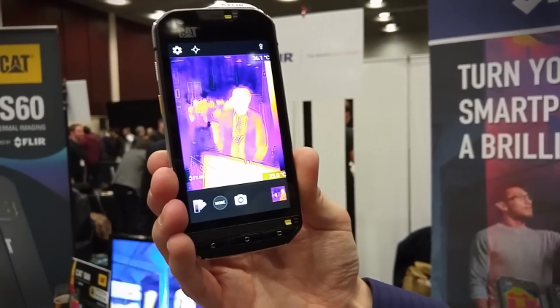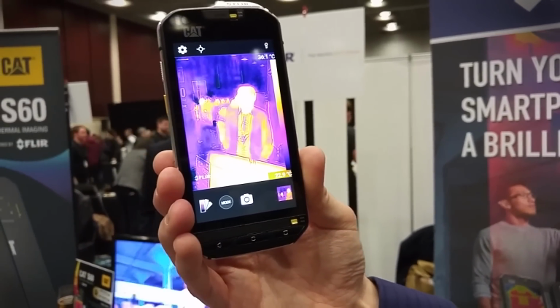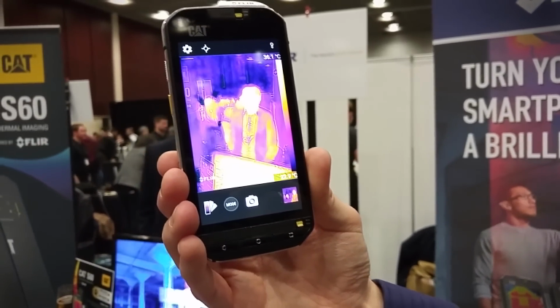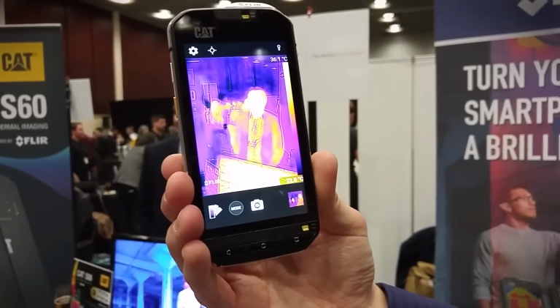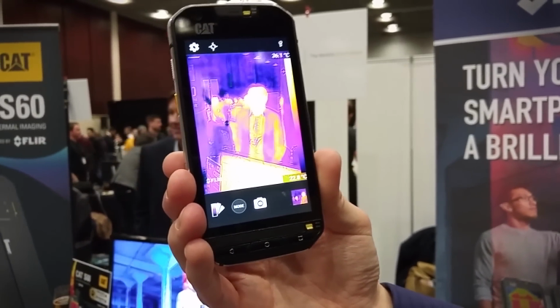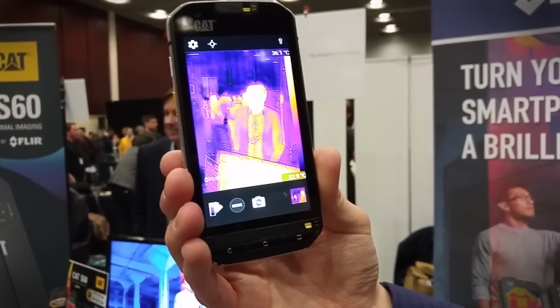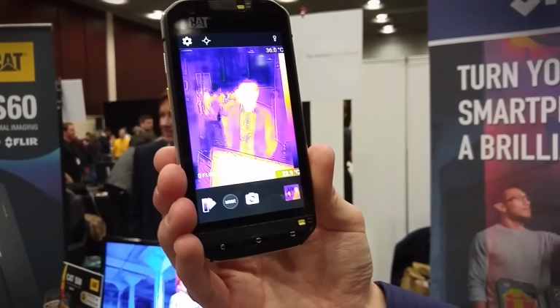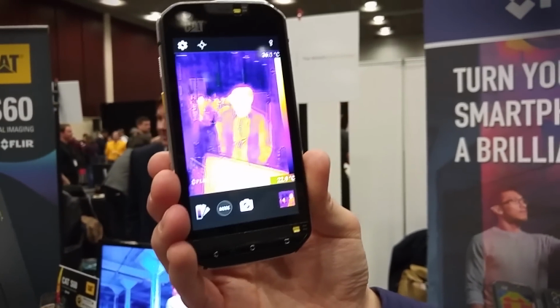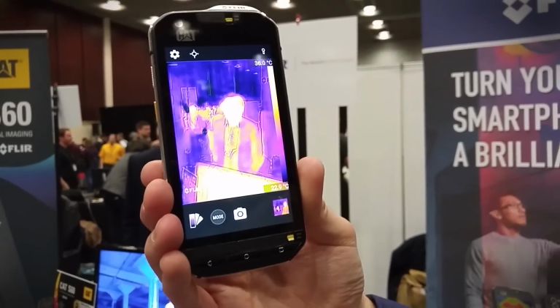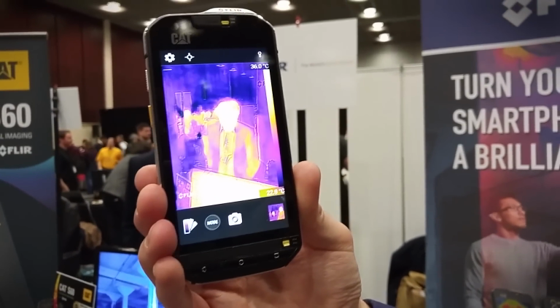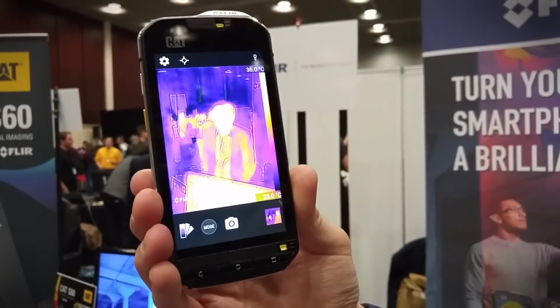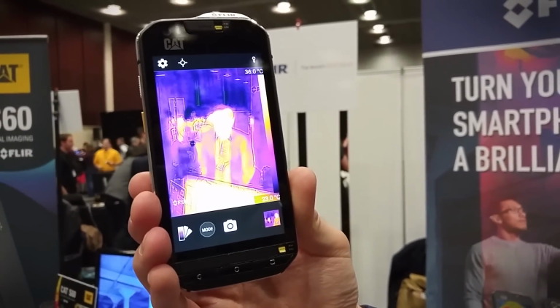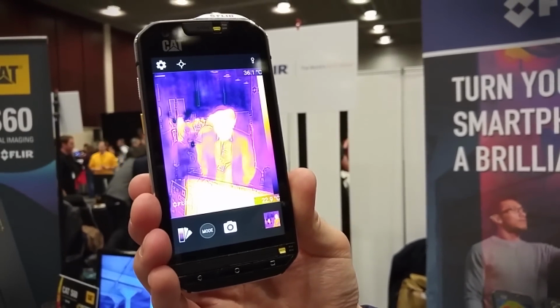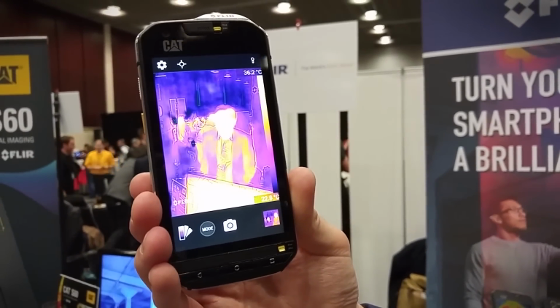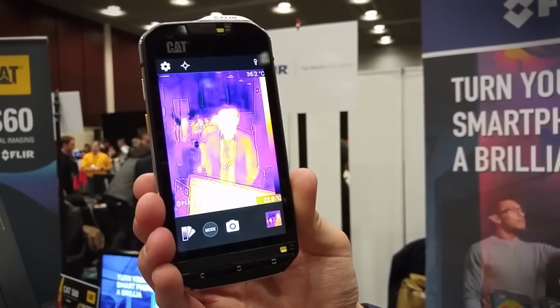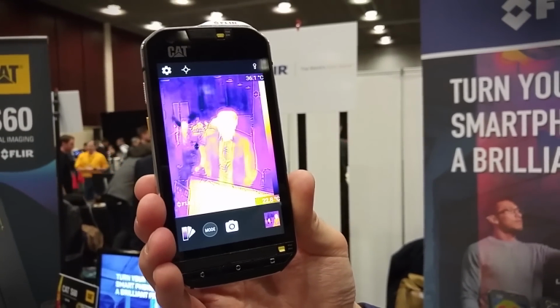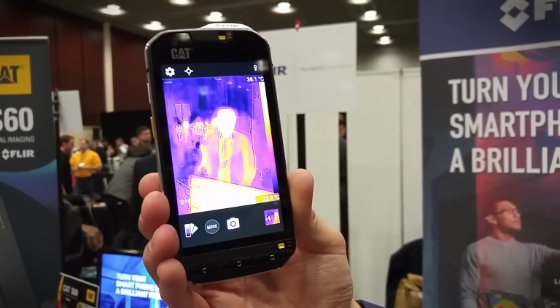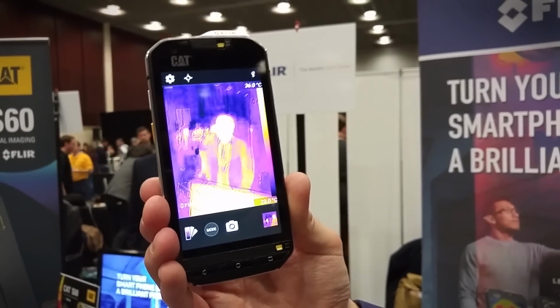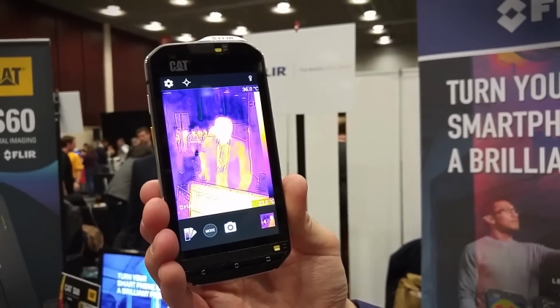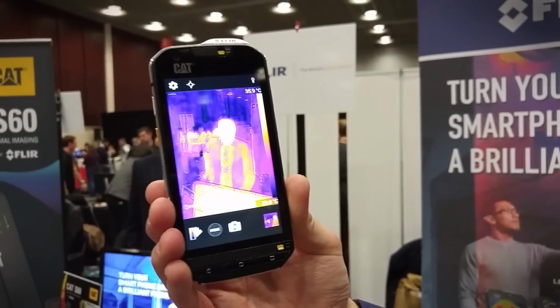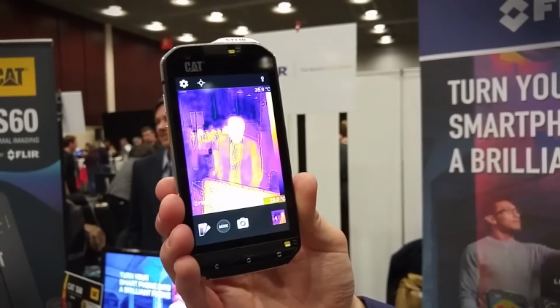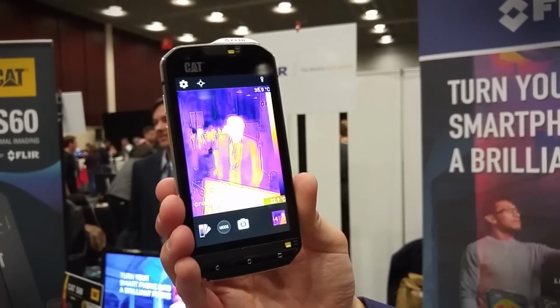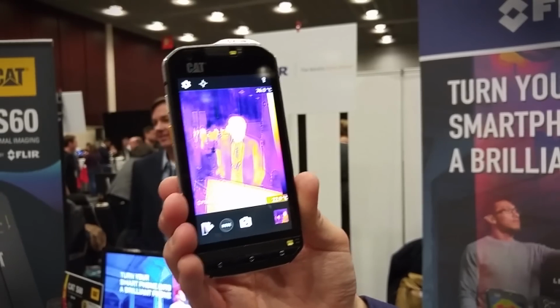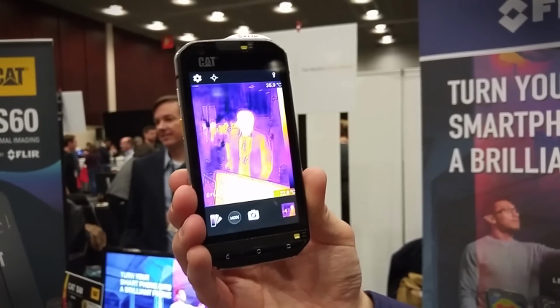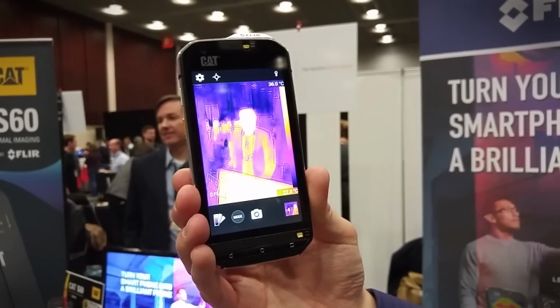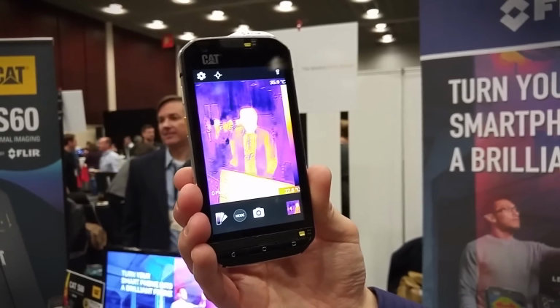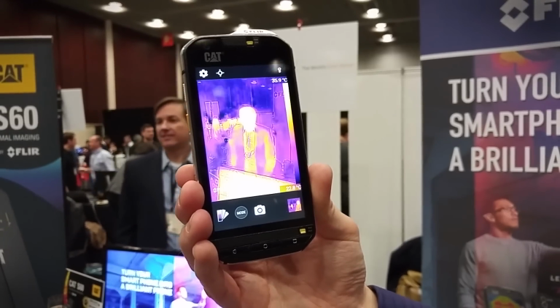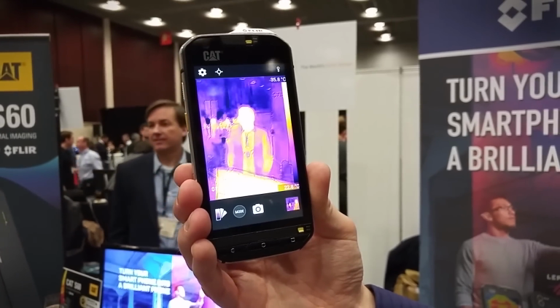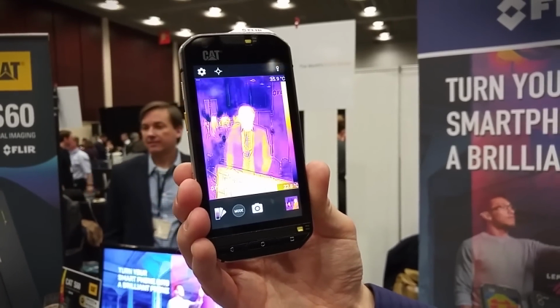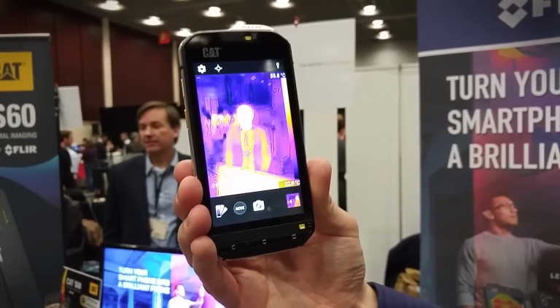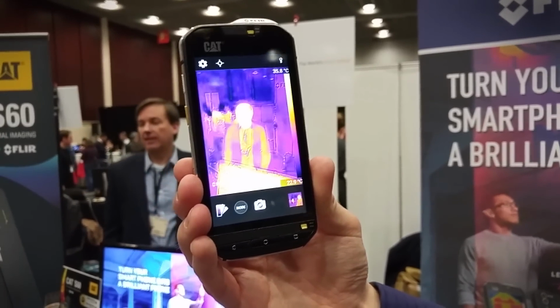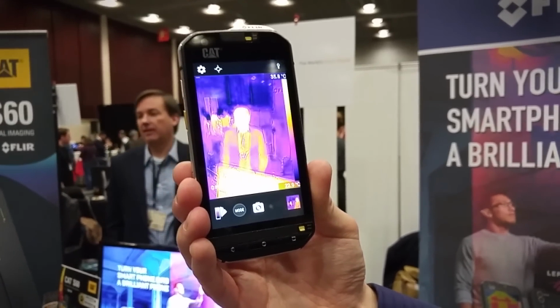And how much does it cost? This is going to be $599, and like I said, it's going to be launching in June.